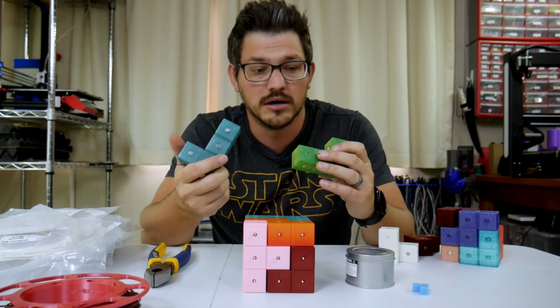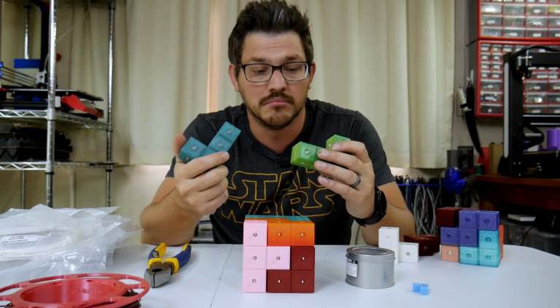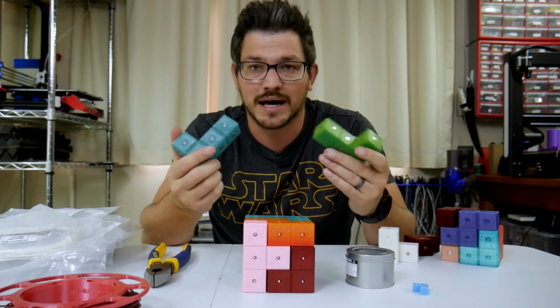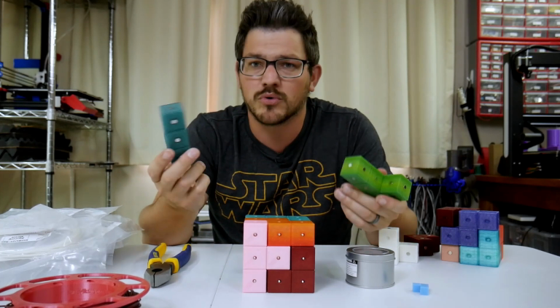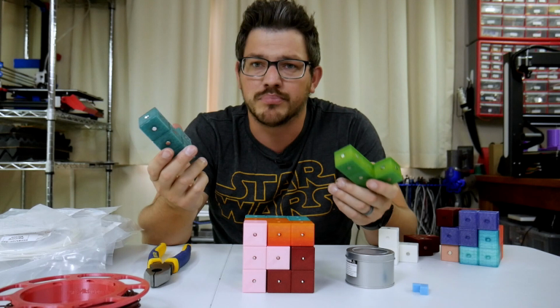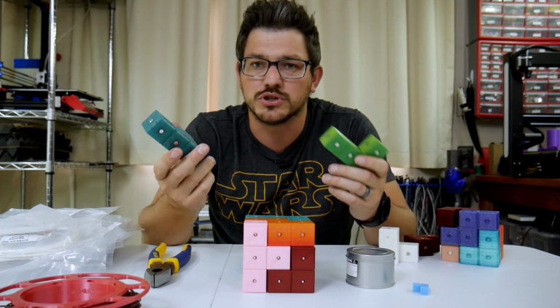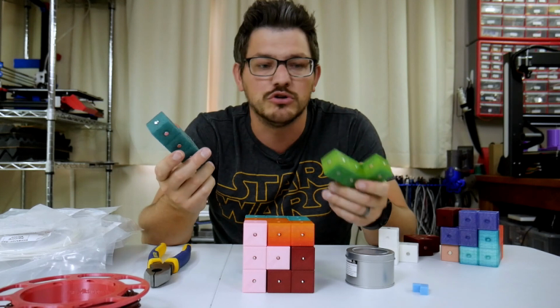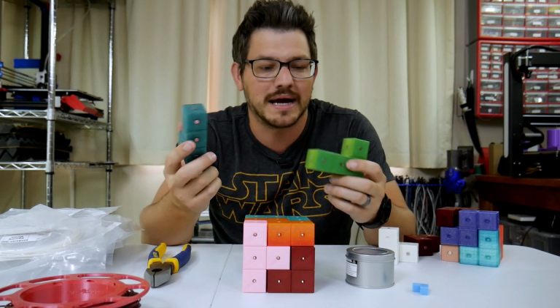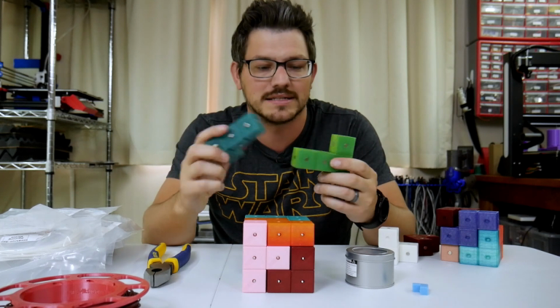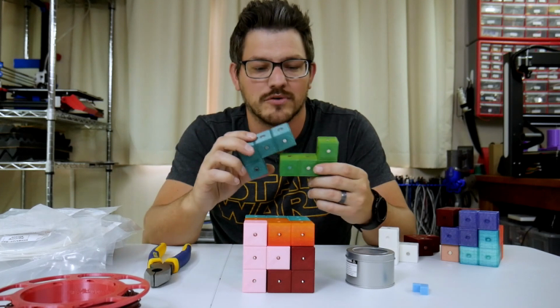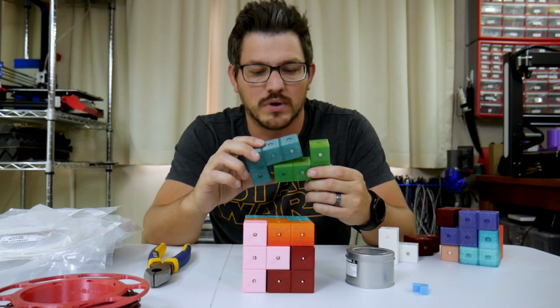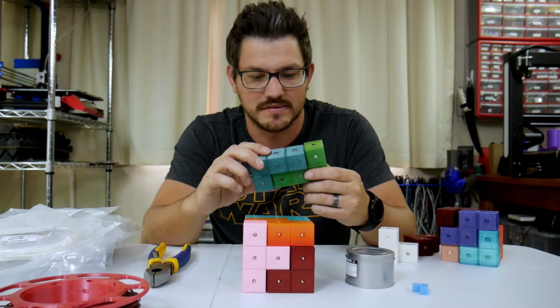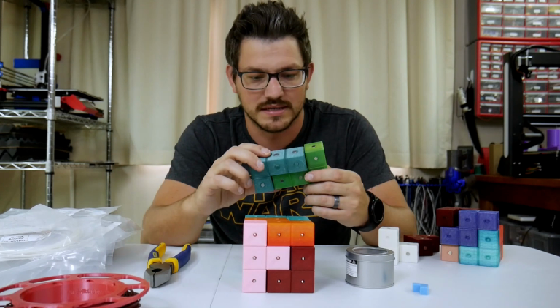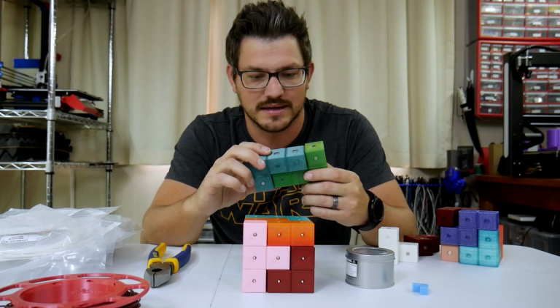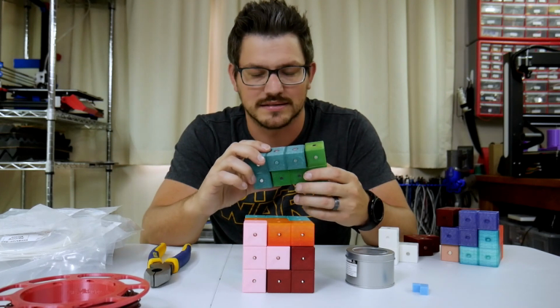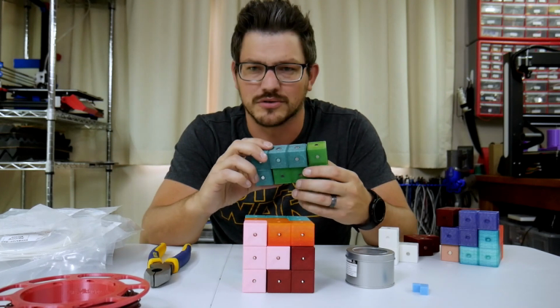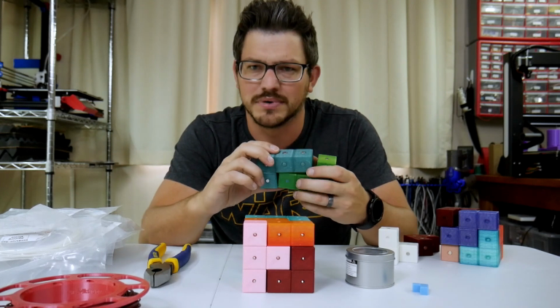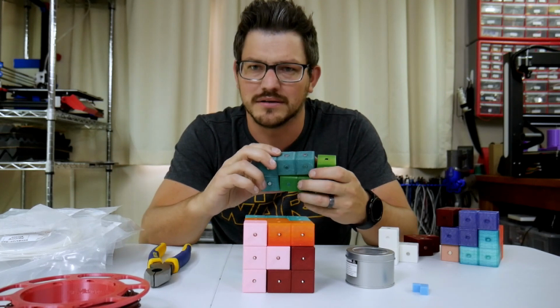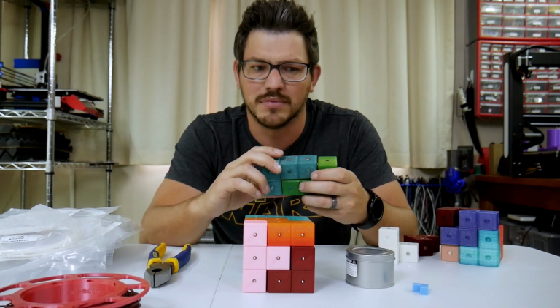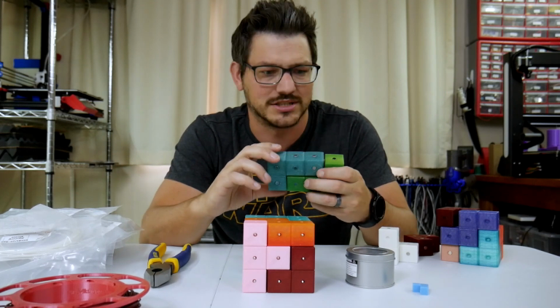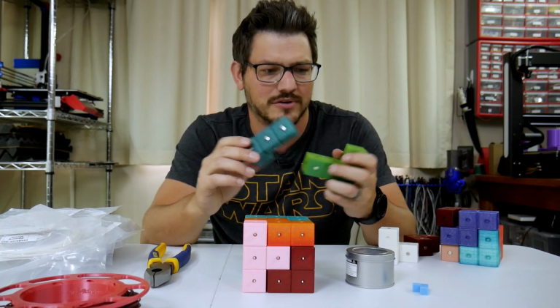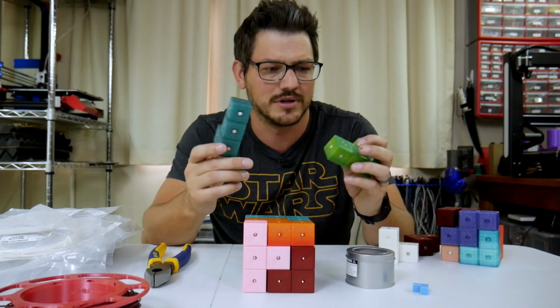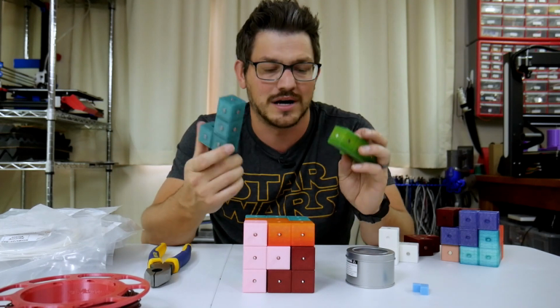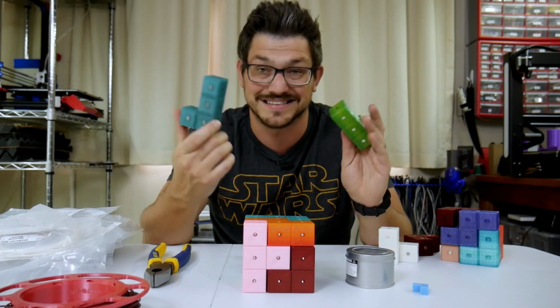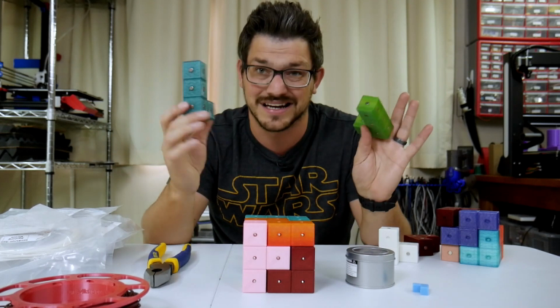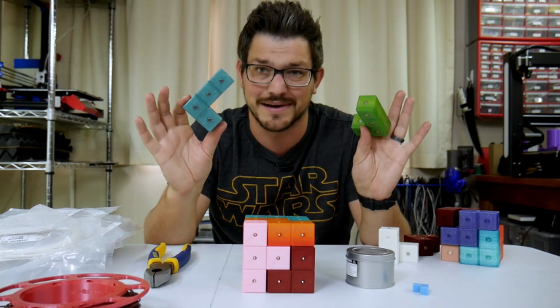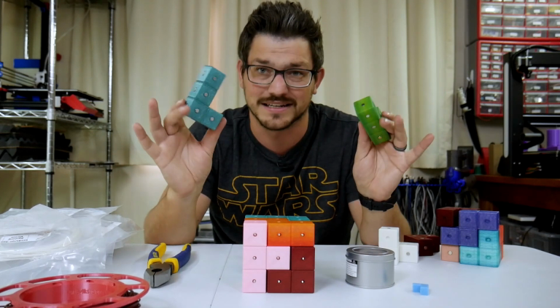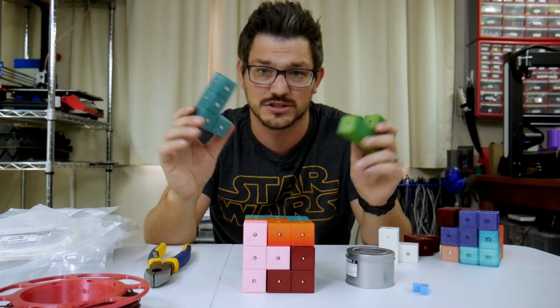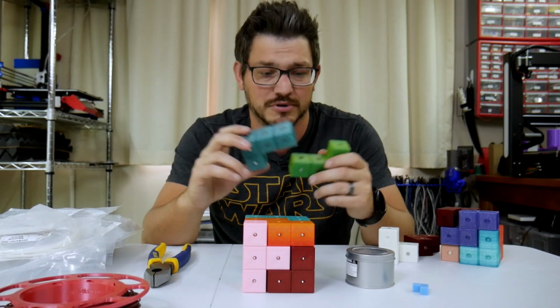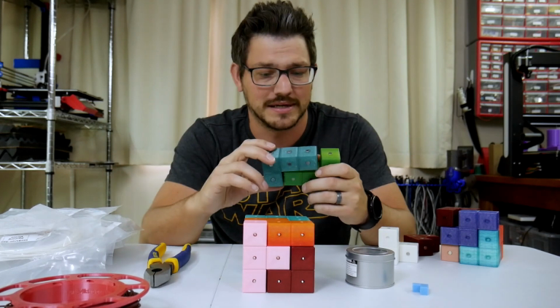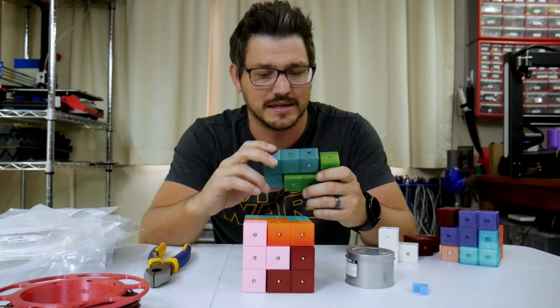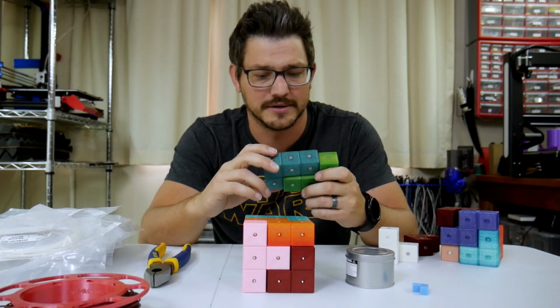But I don't want to put two magnets in every one of these pieces. It's a little bit much. I've already lost a ton of magnets just putting them in here.